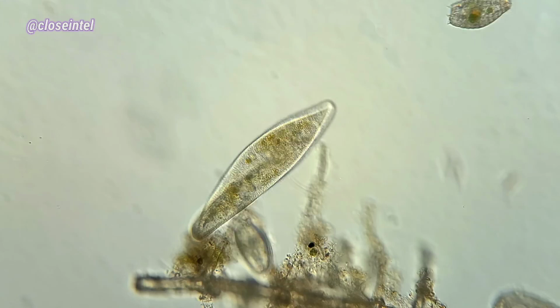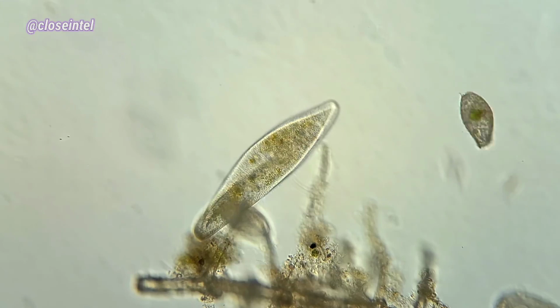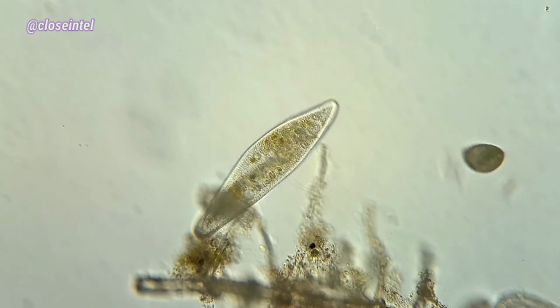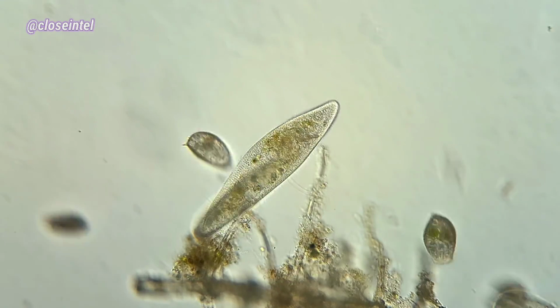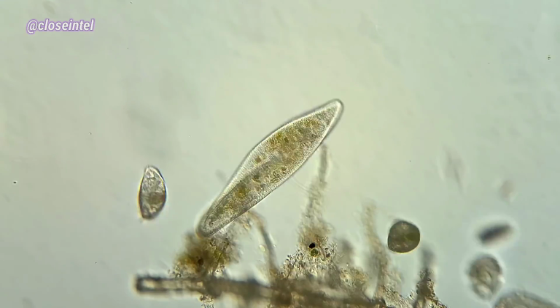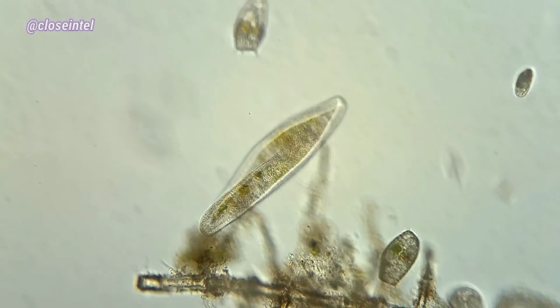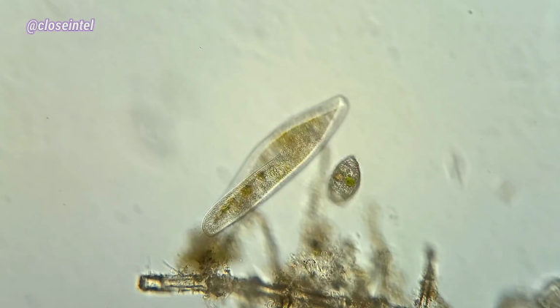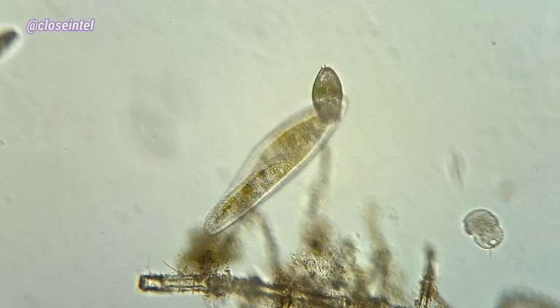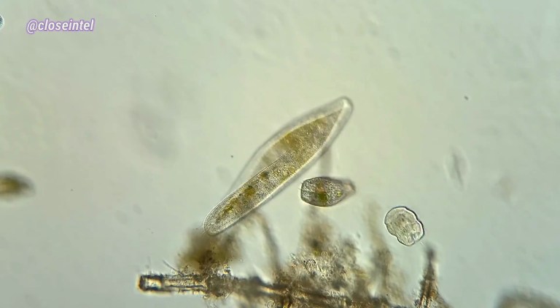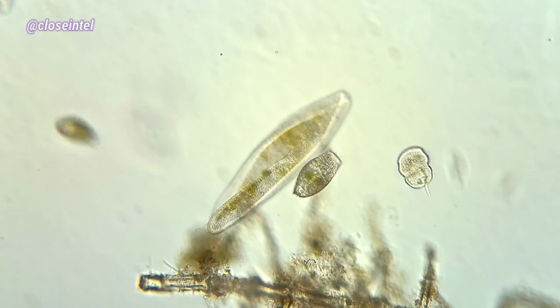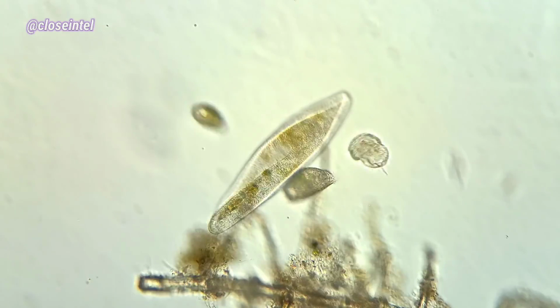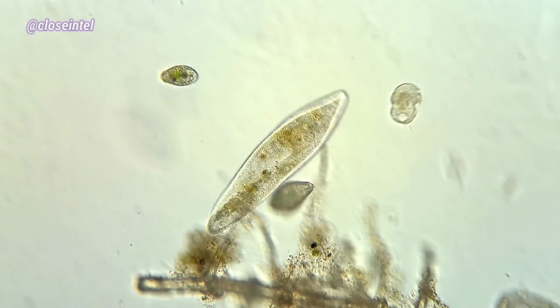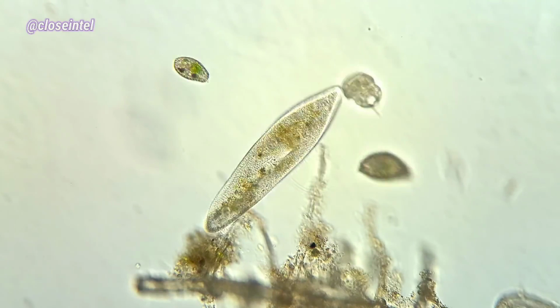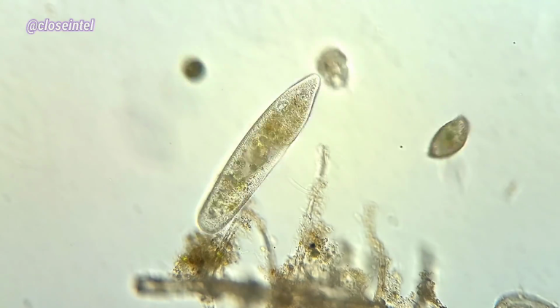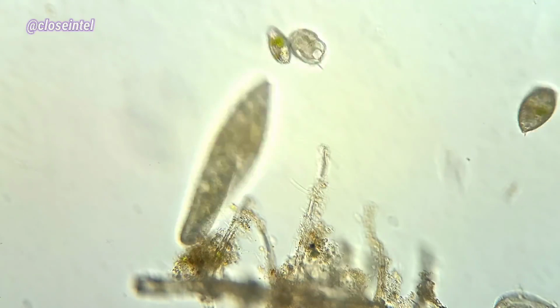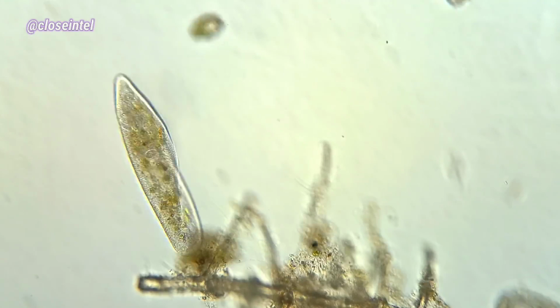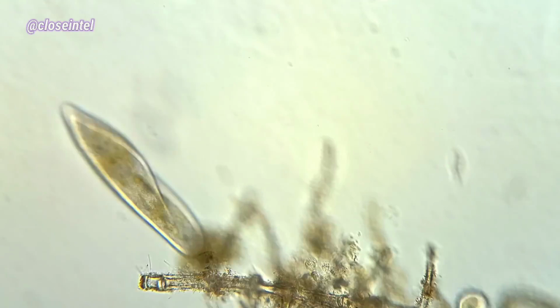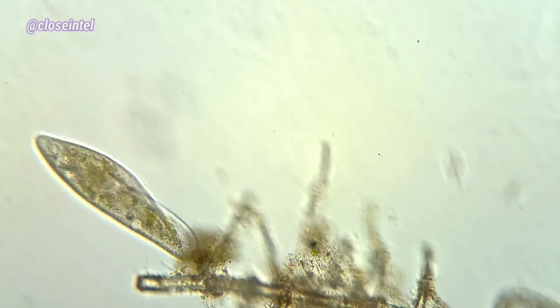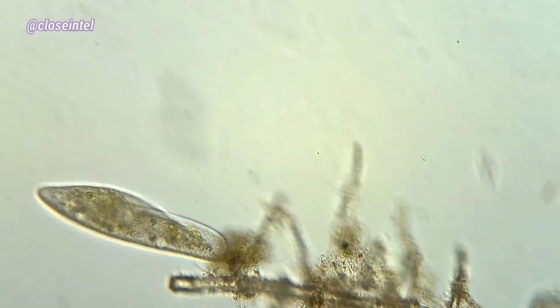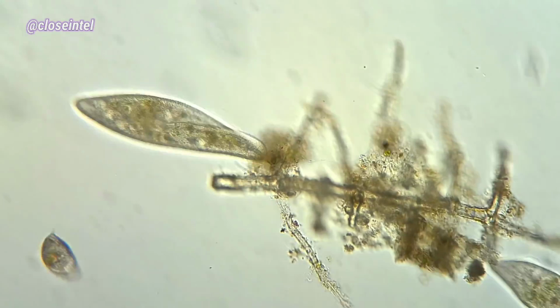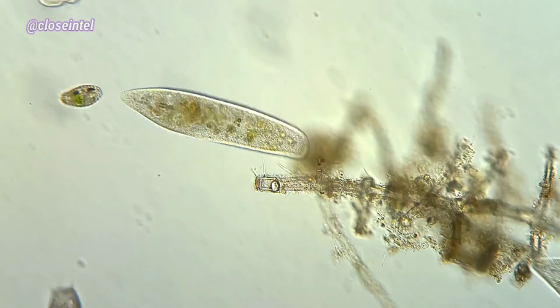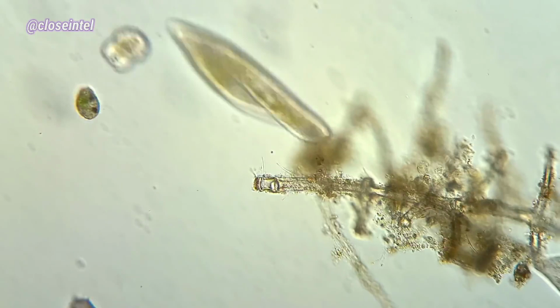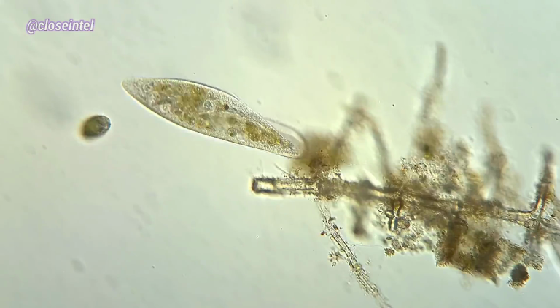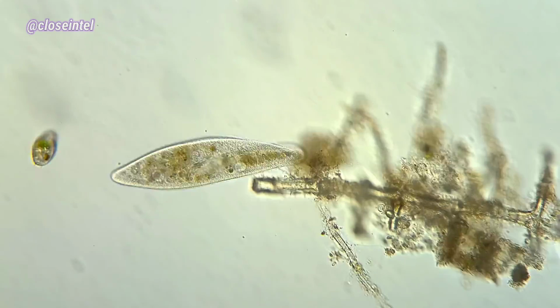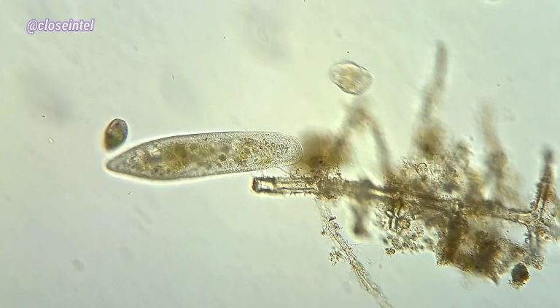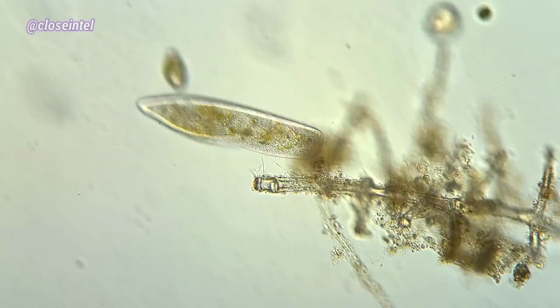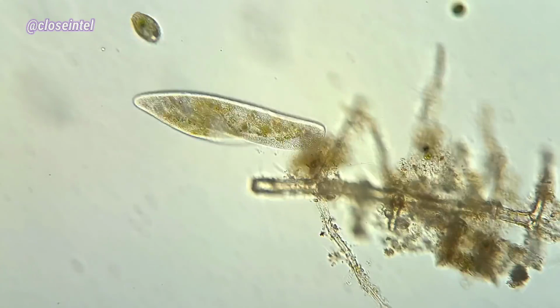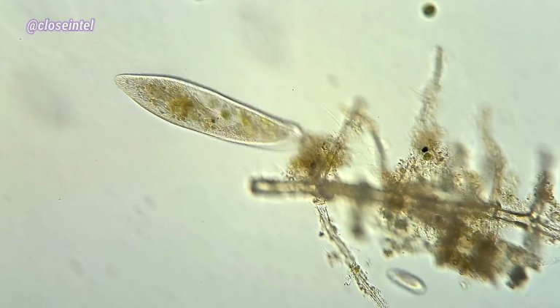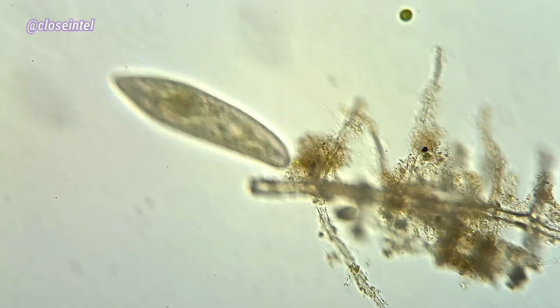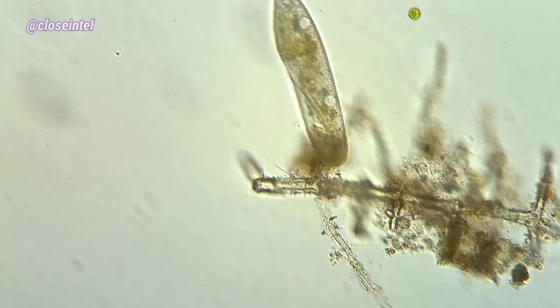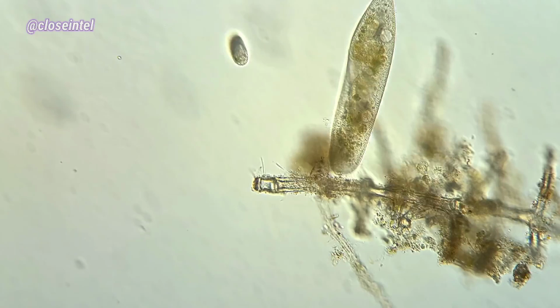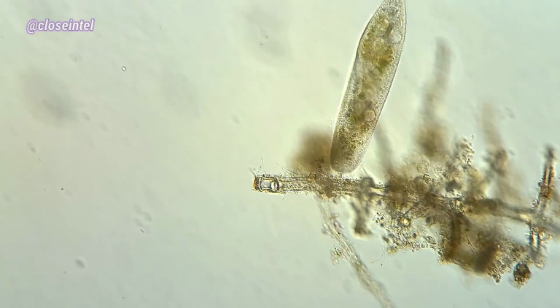And then of course you have the very common paramecium, also known as the slipper animalcule.